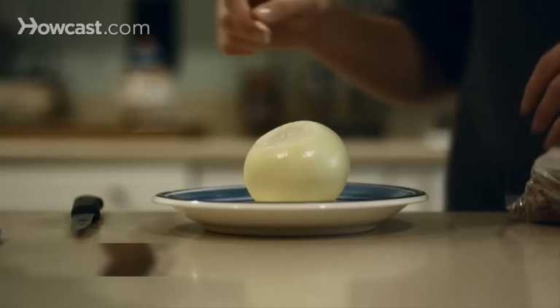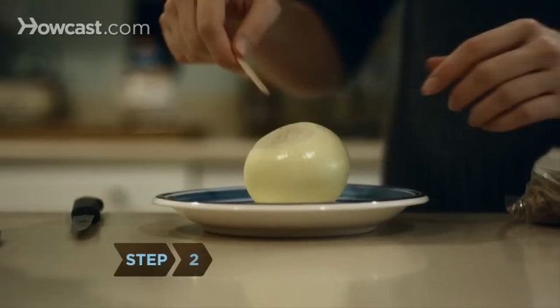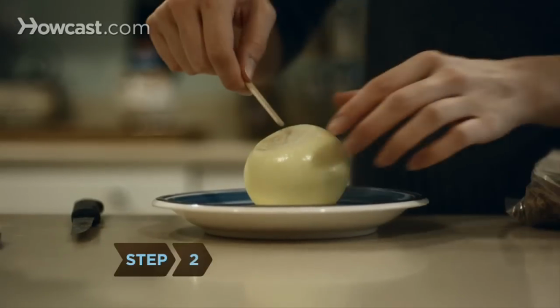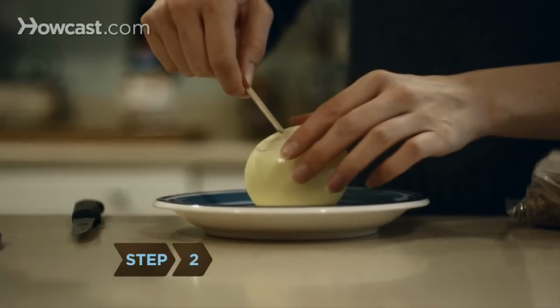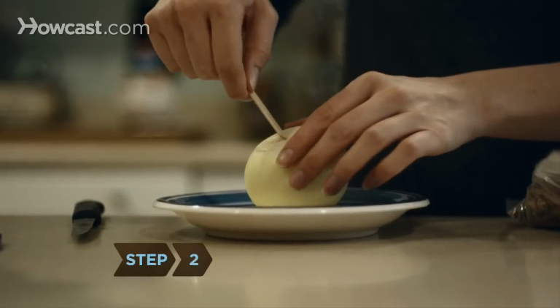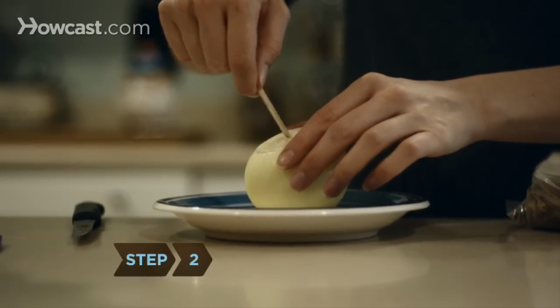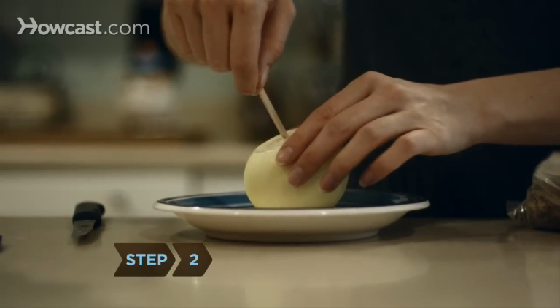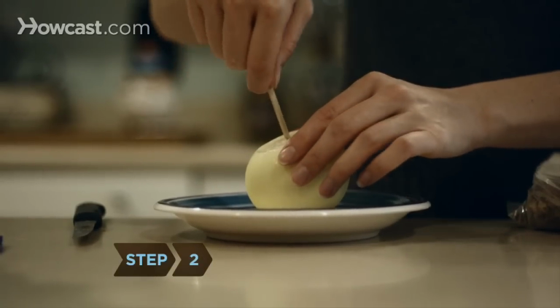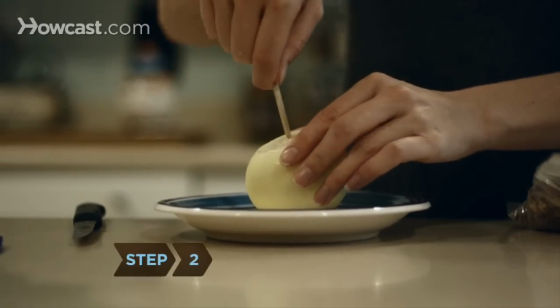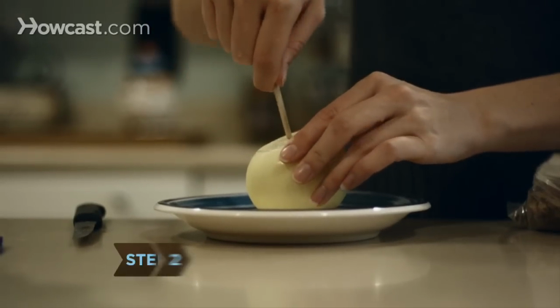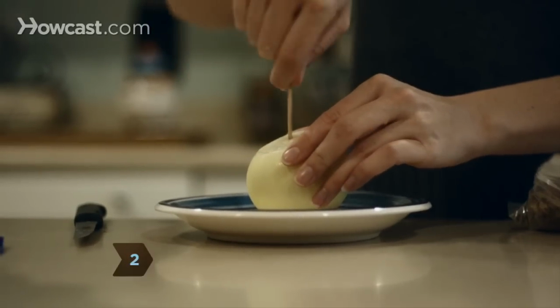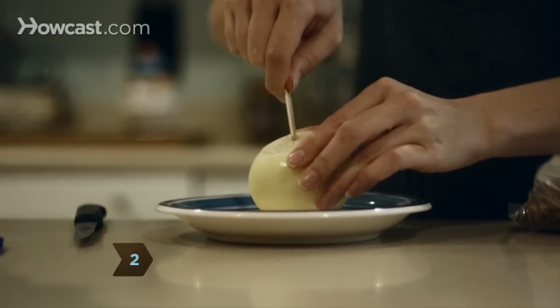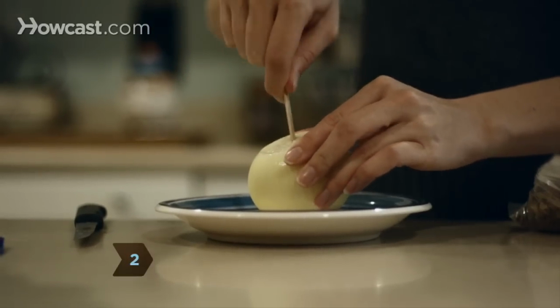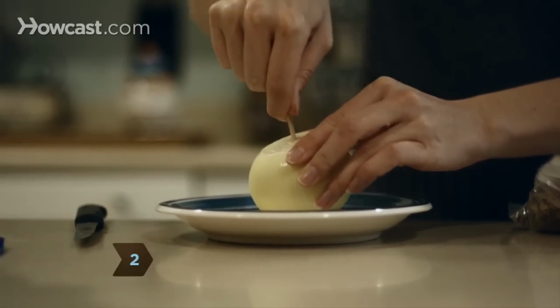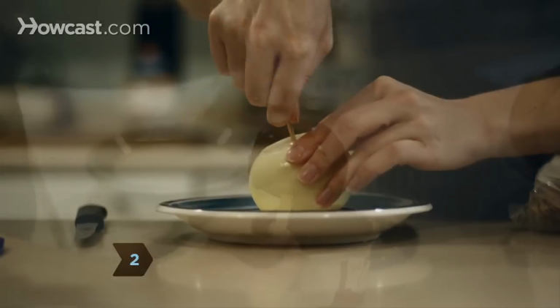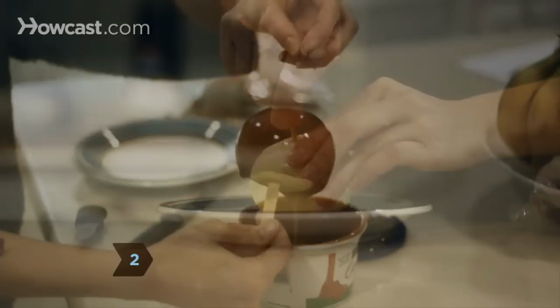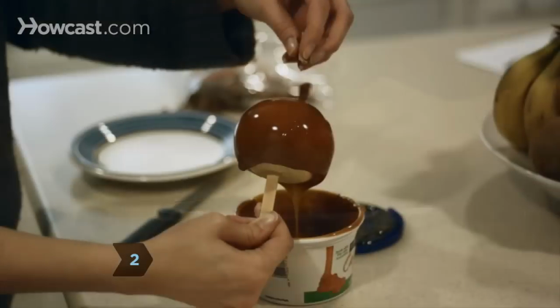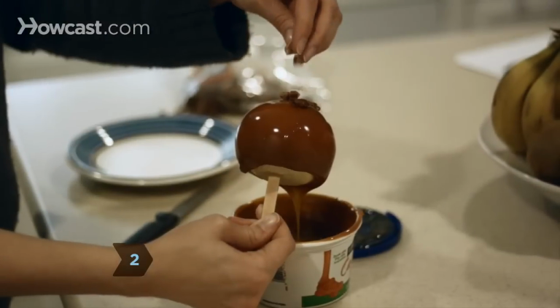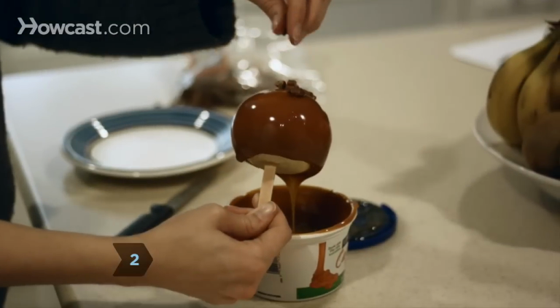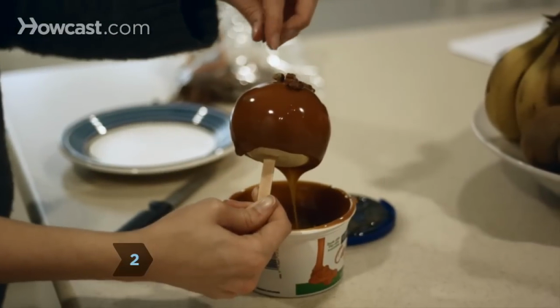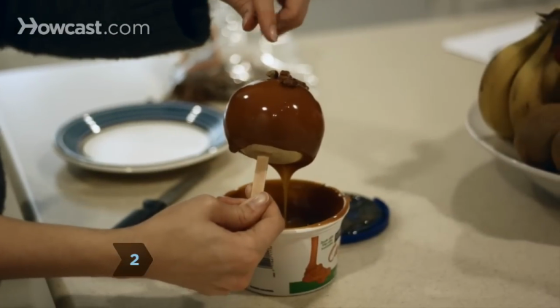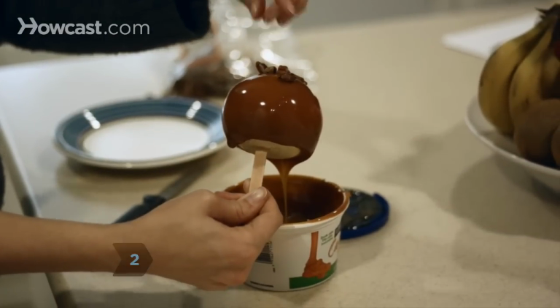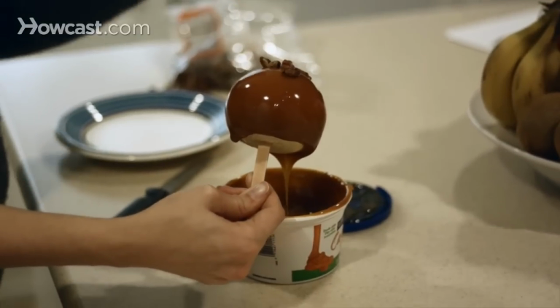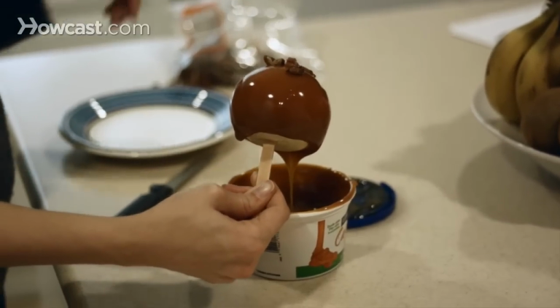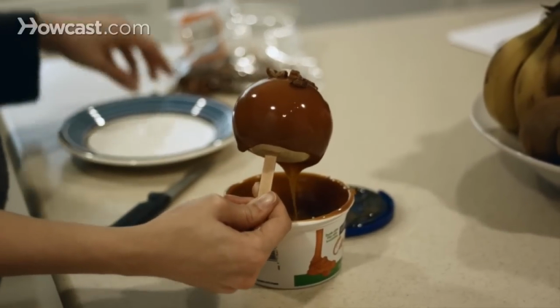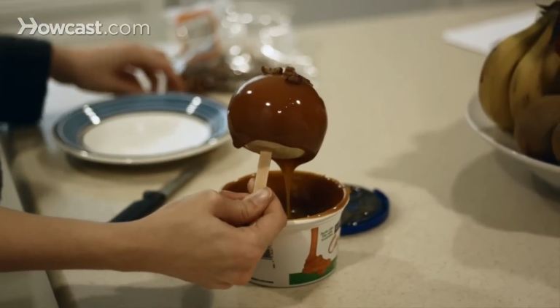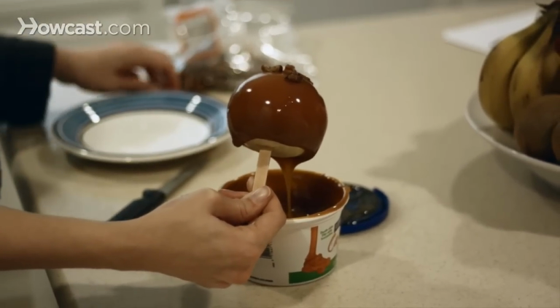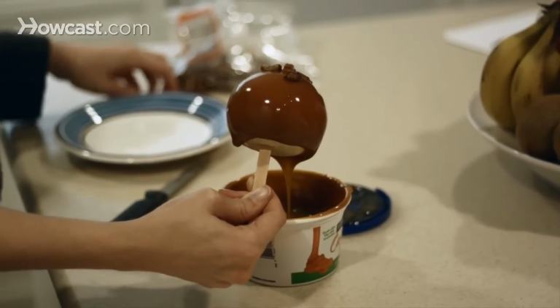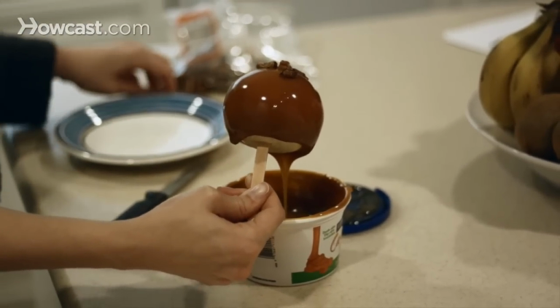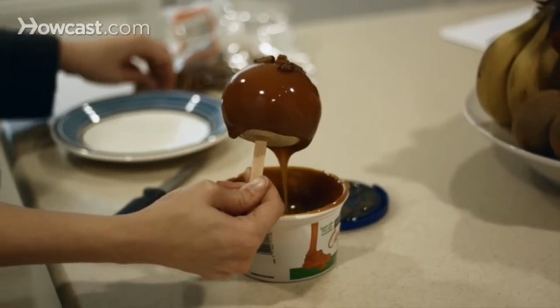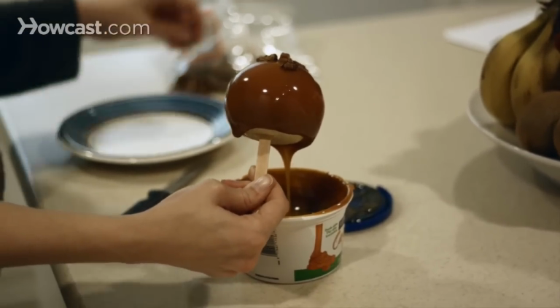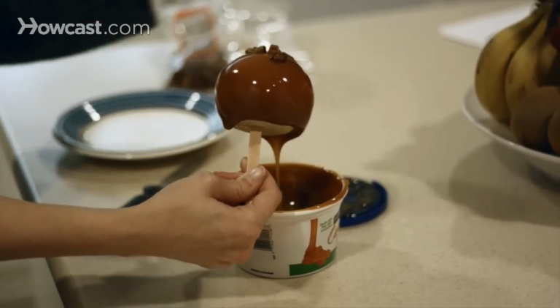Step 2: Make caramel onions instead of caramel apples. Insert a popsicle stick and add a few nuts on top.